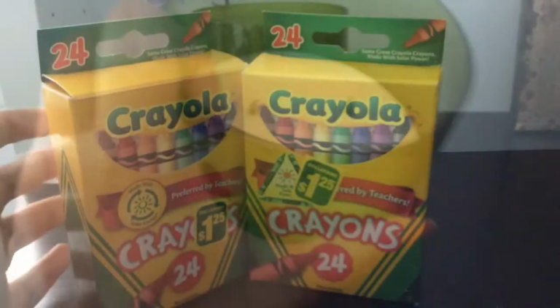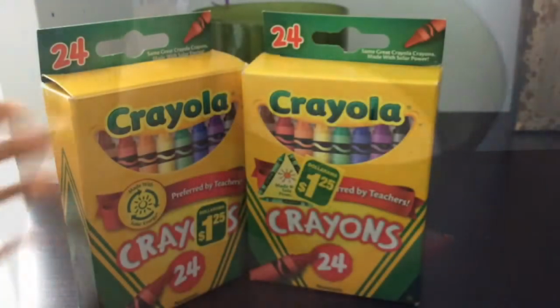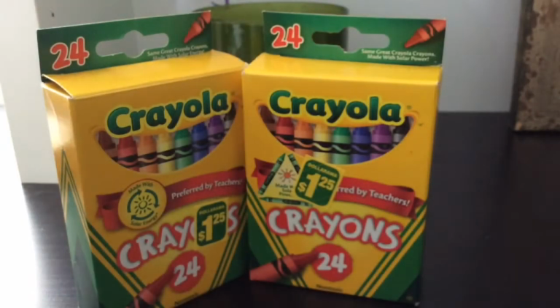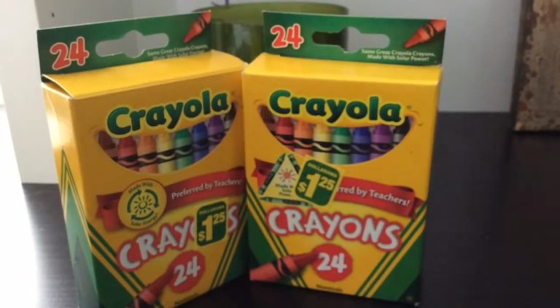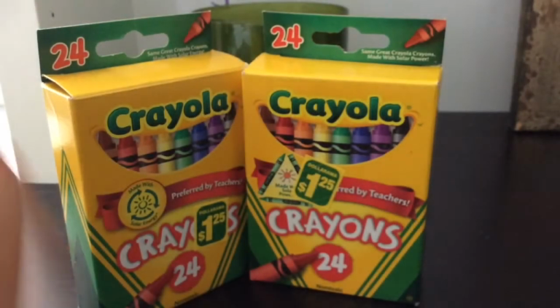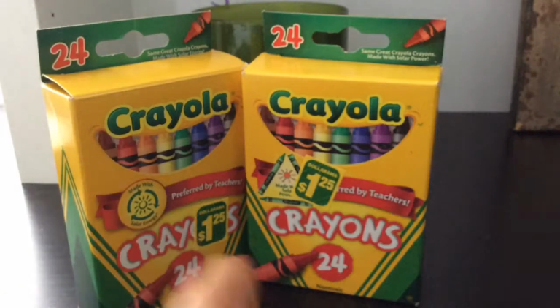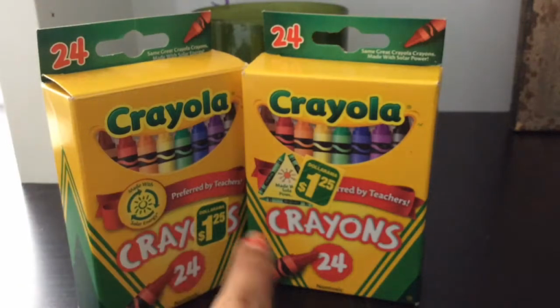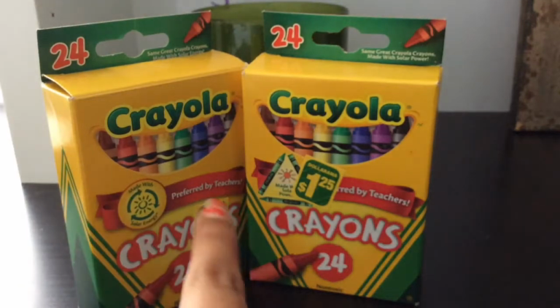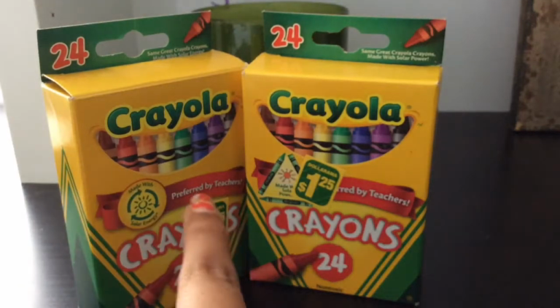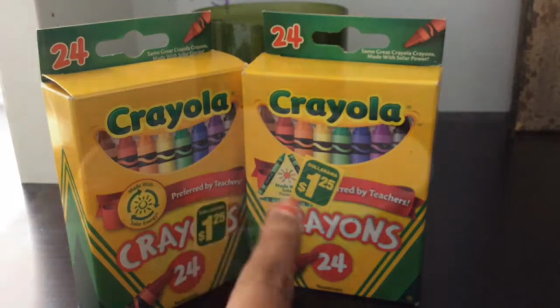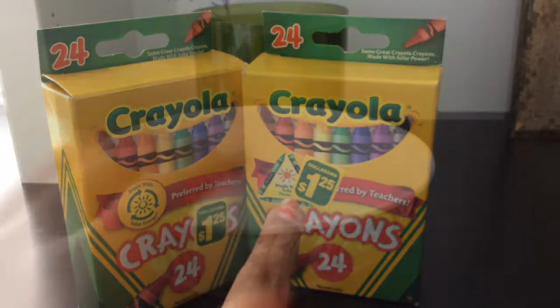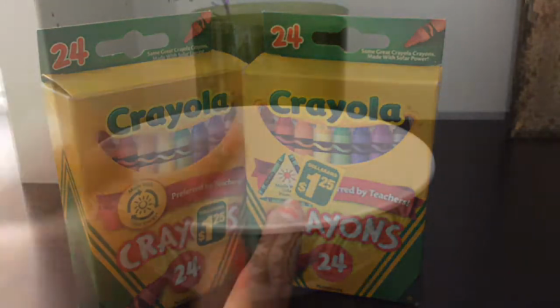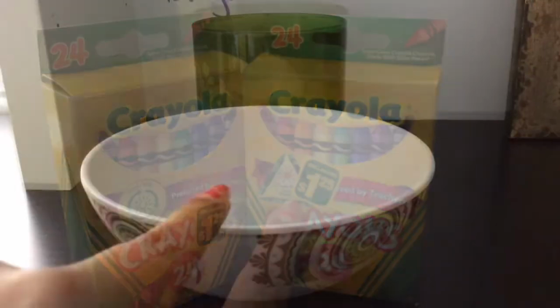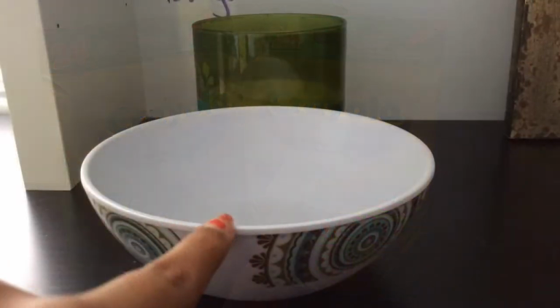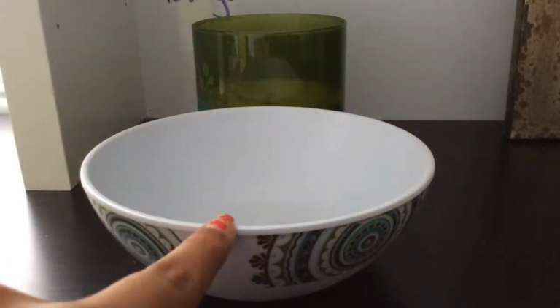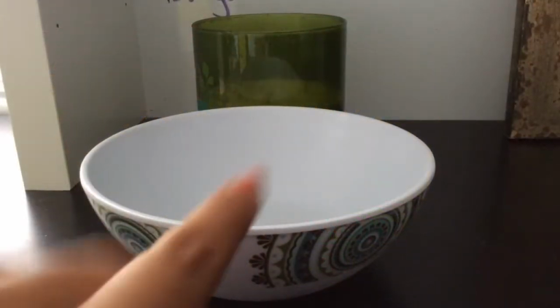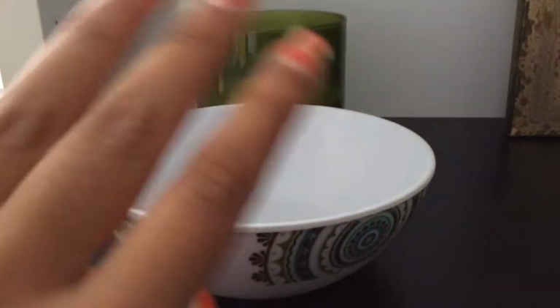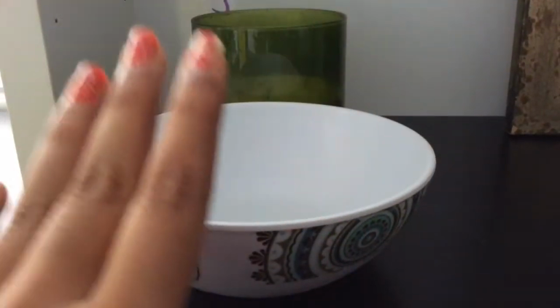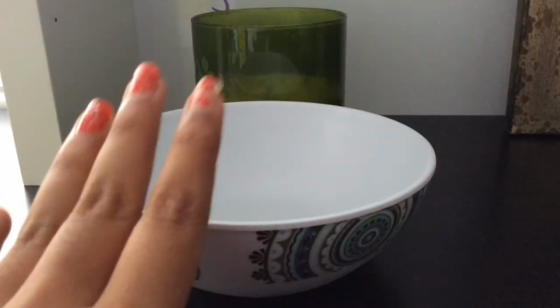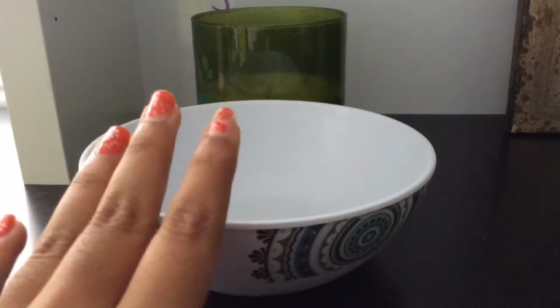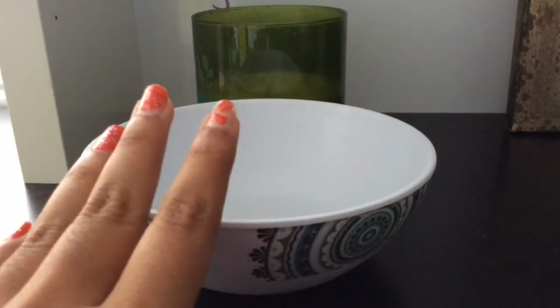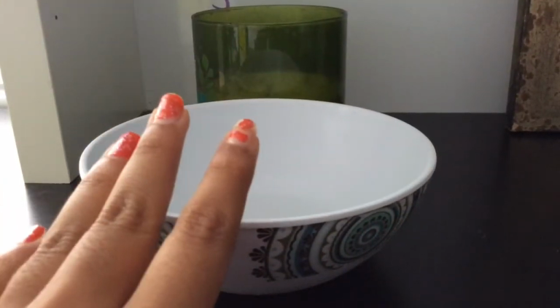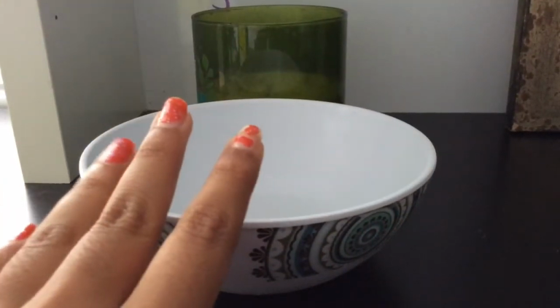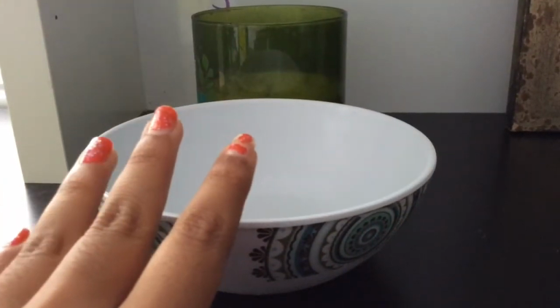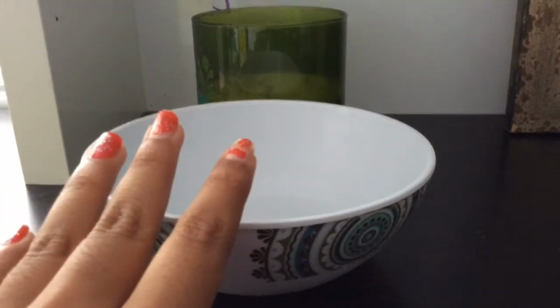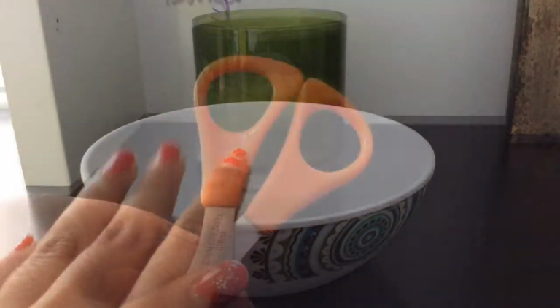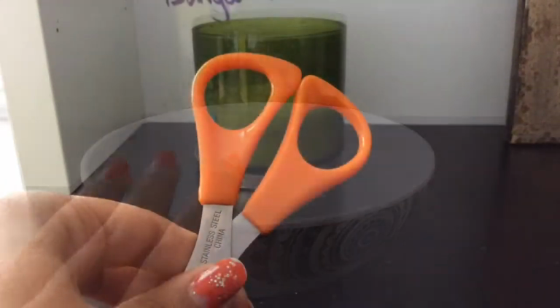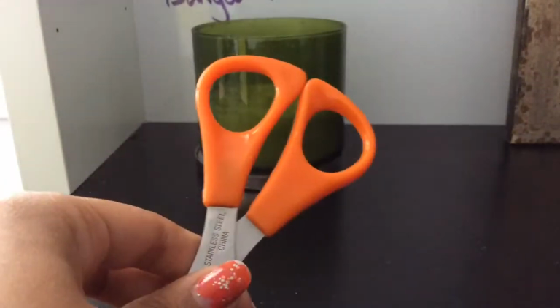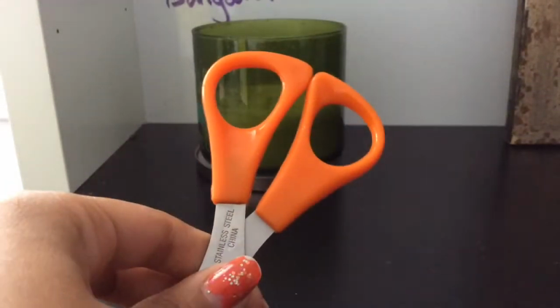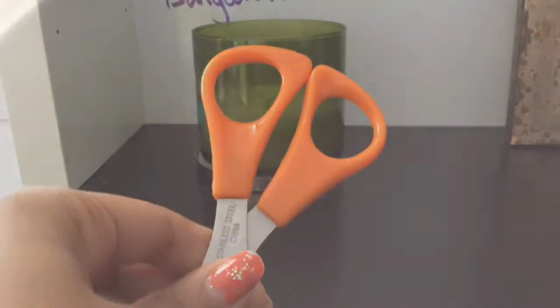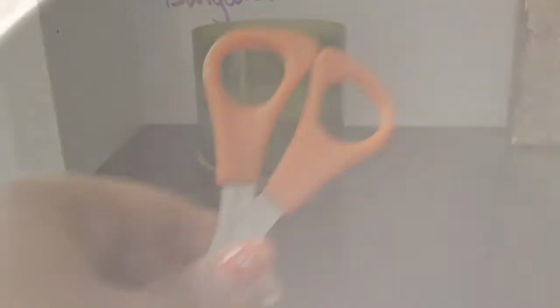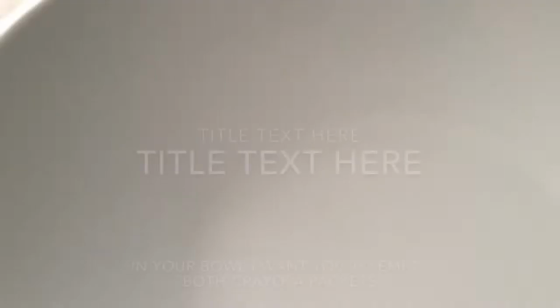You will need two Crayola packets, one bowl — it doesn't matter if it's plastic or glass — and a pair of scissors.